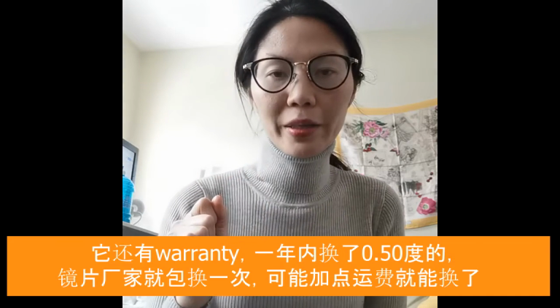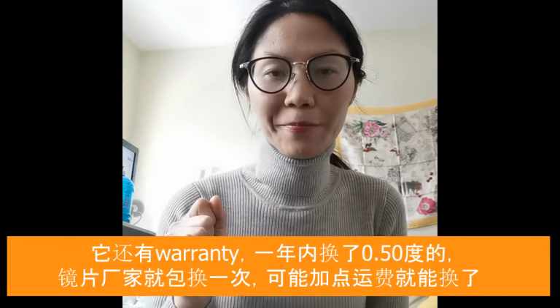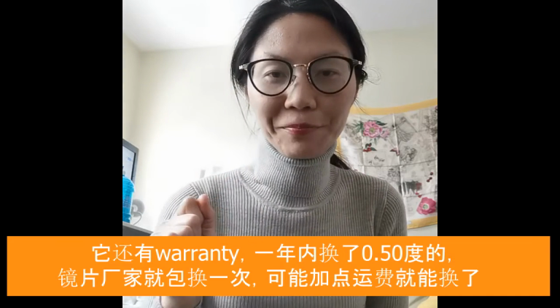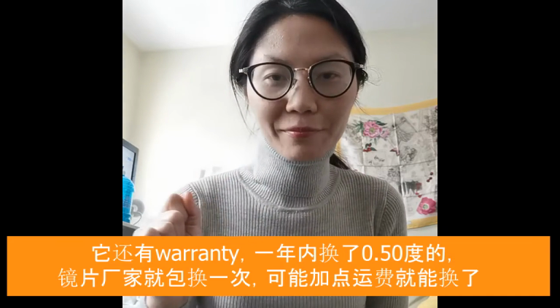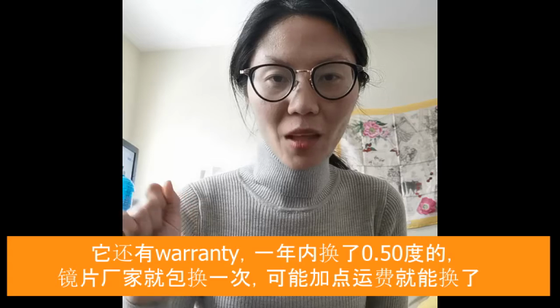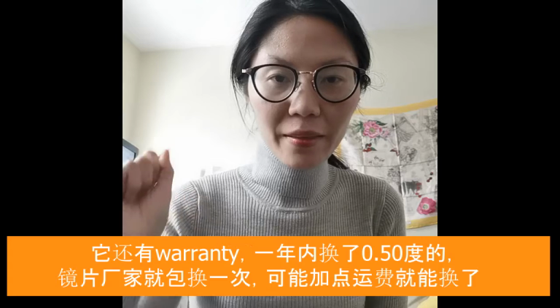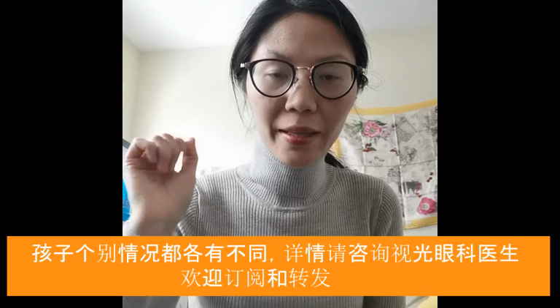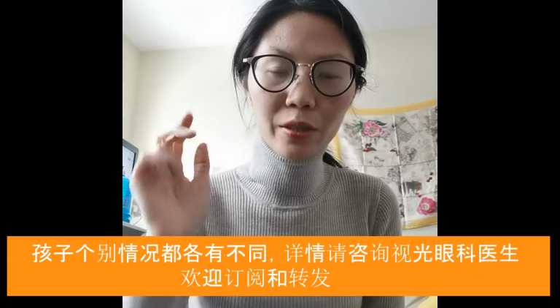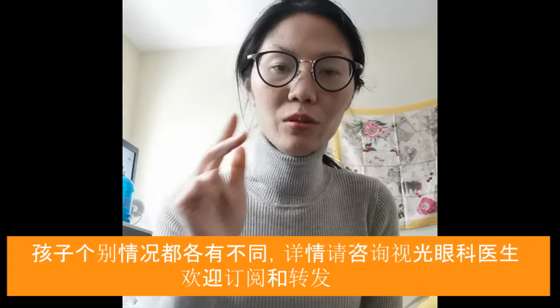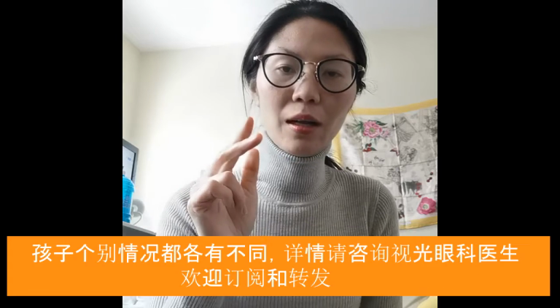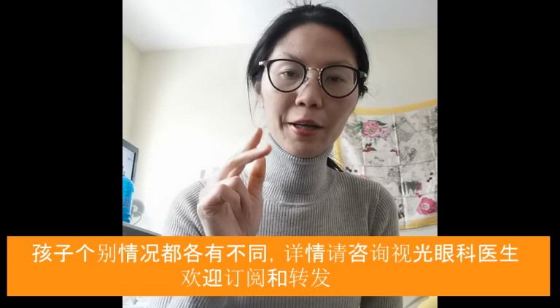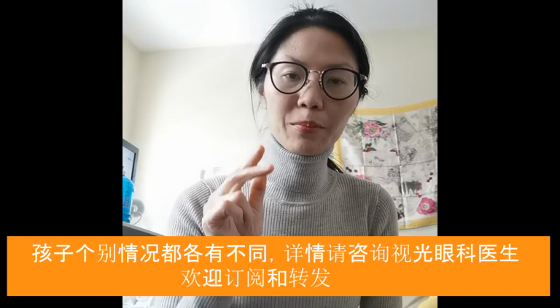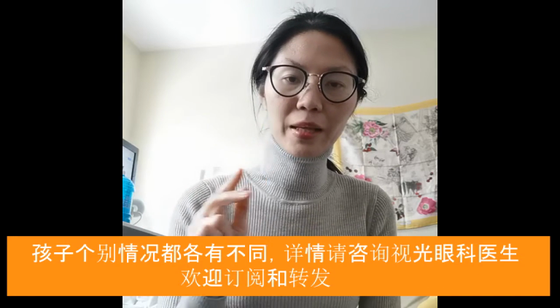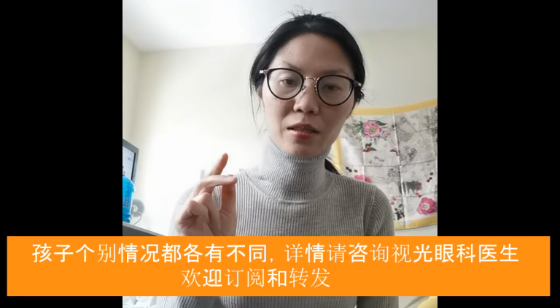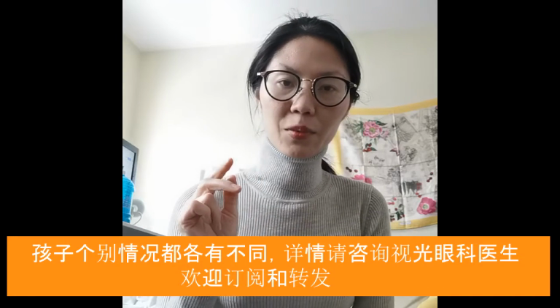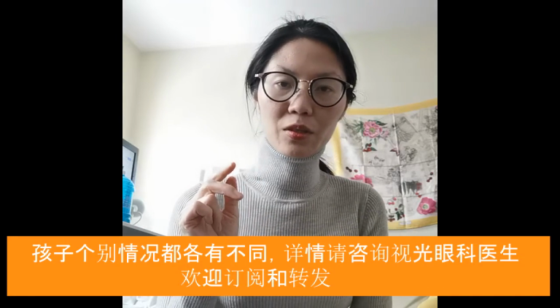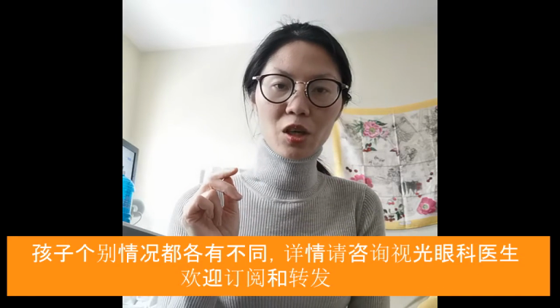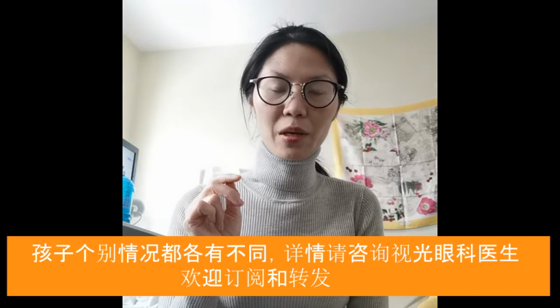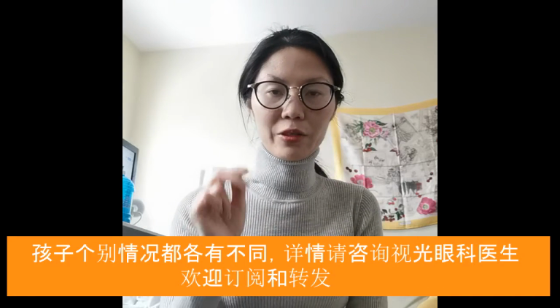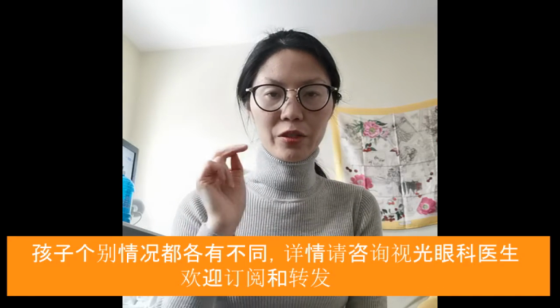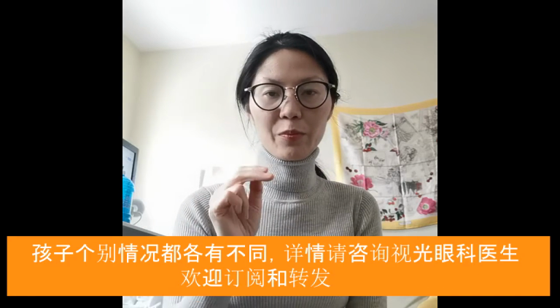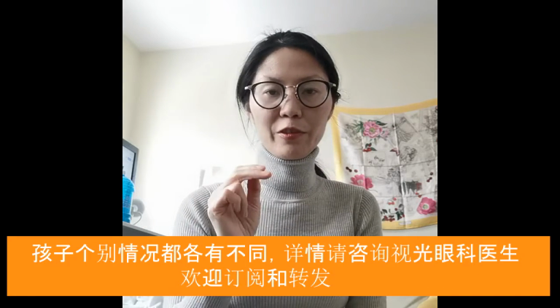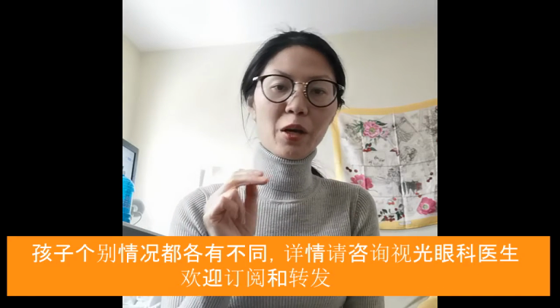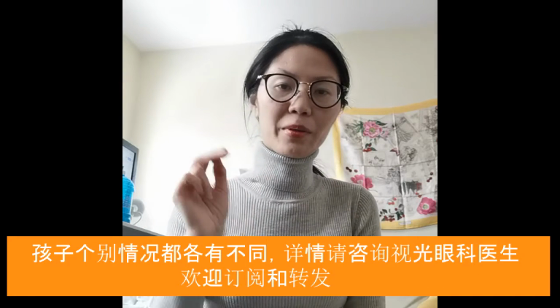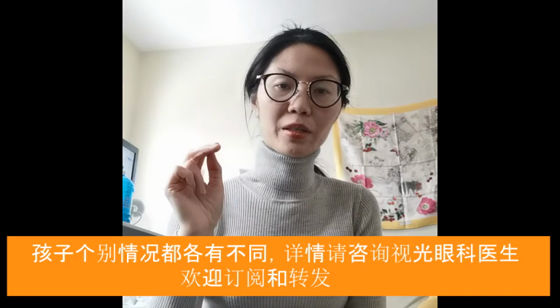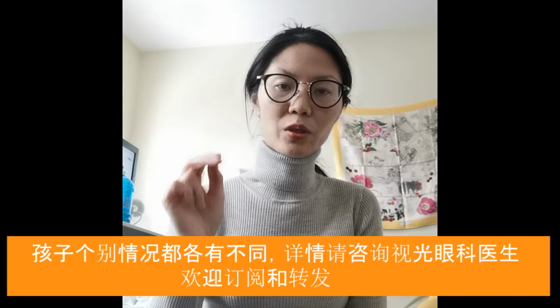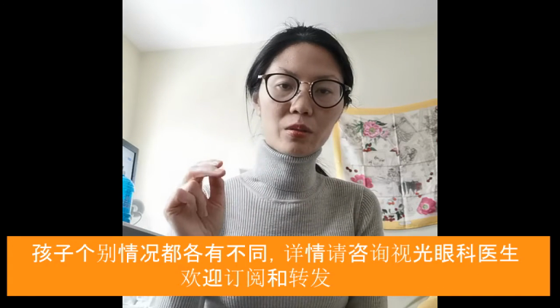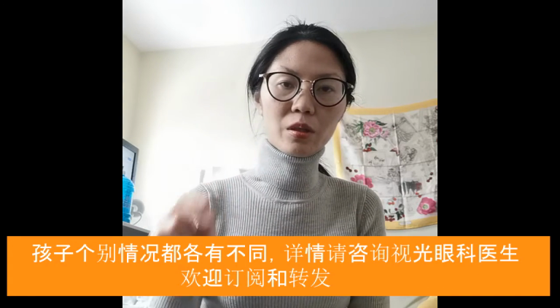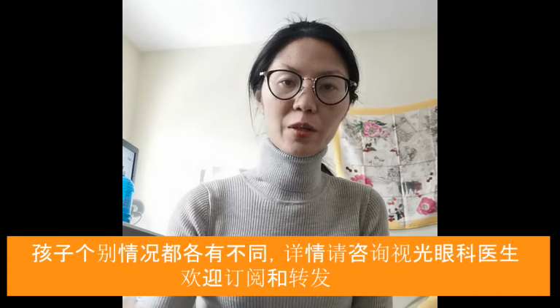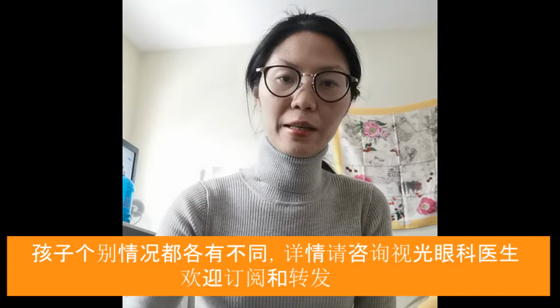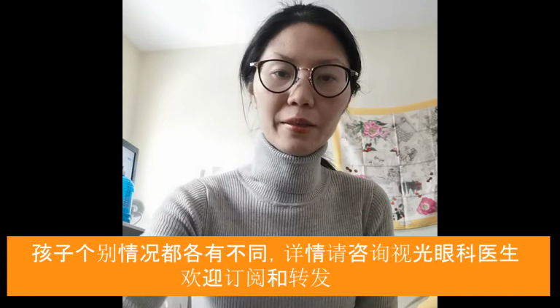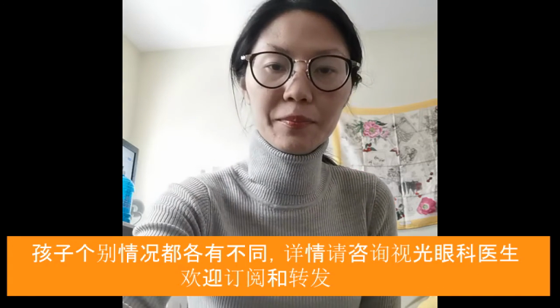Thank you. Next I'm going to talk about vision therapy for myopia control, so keep an eye out.